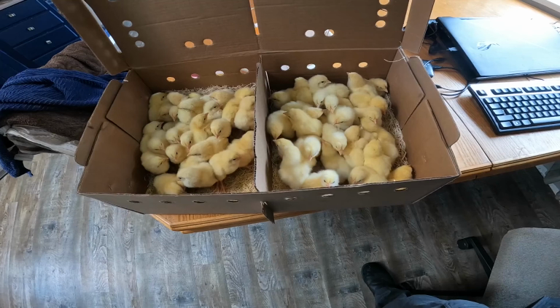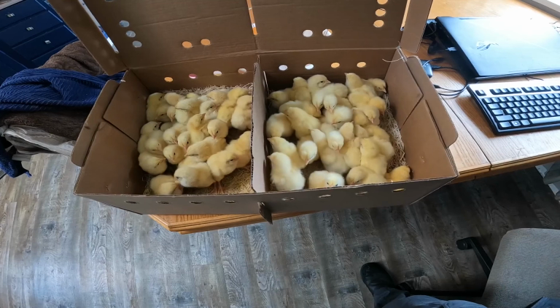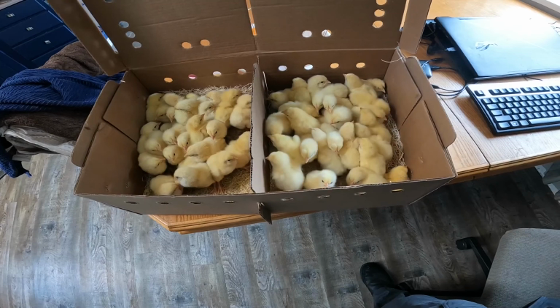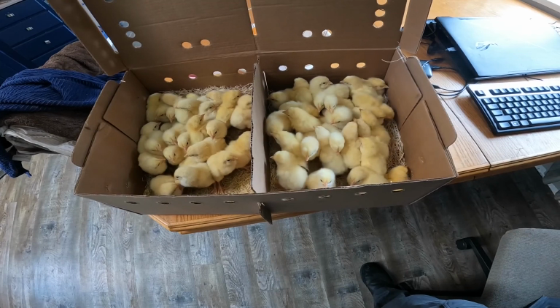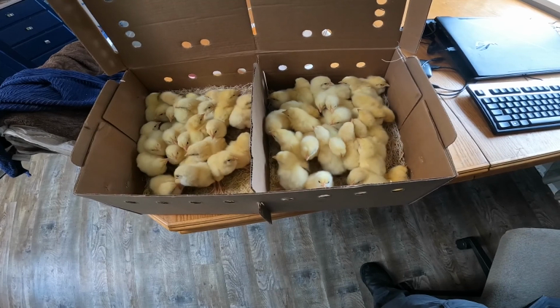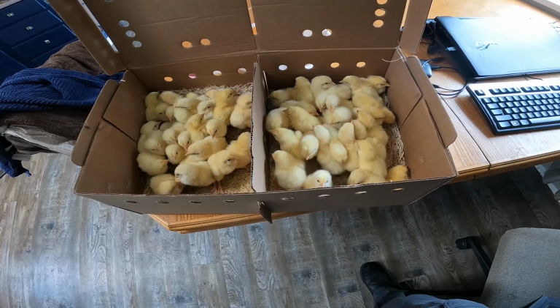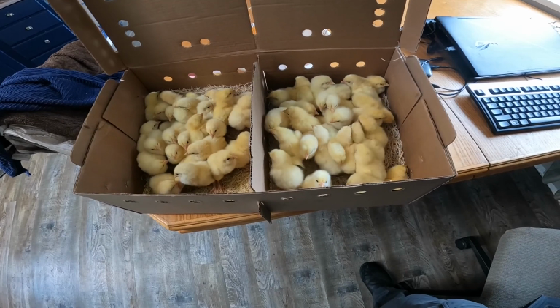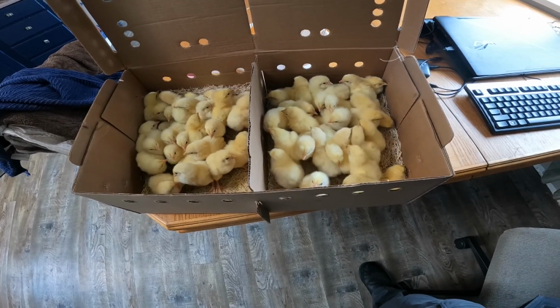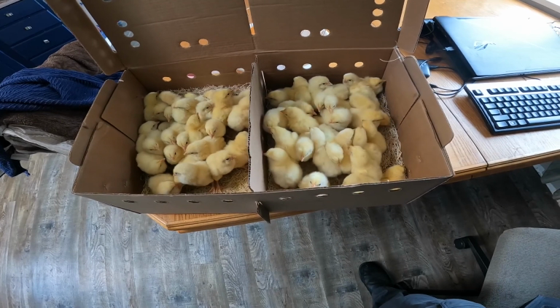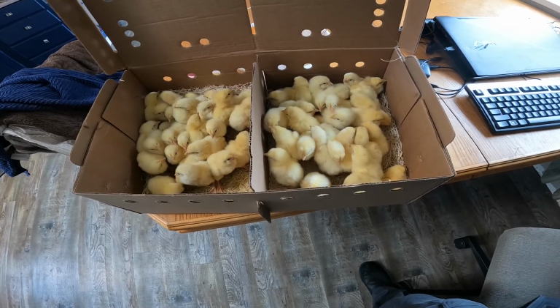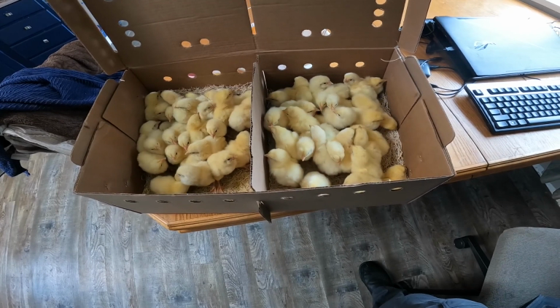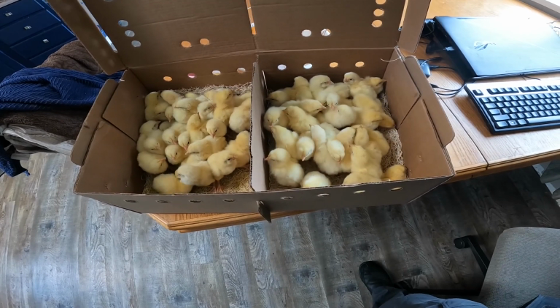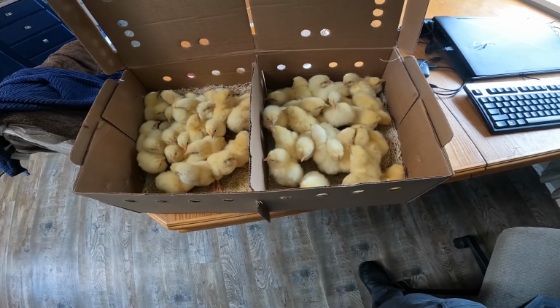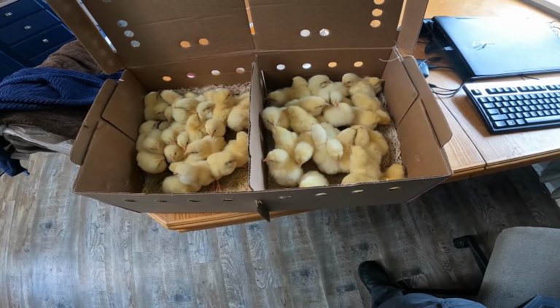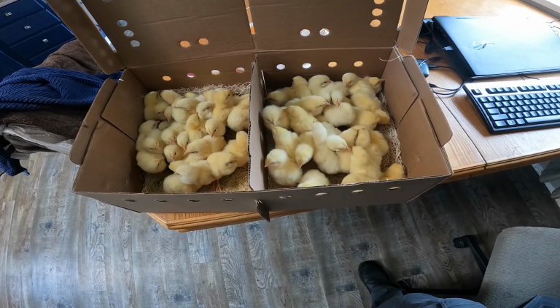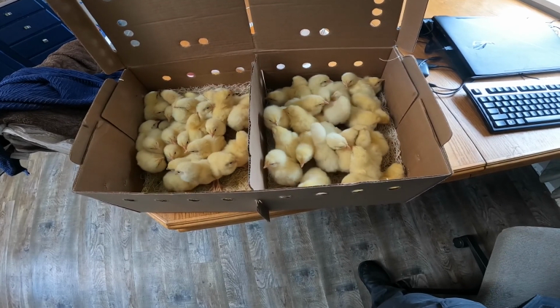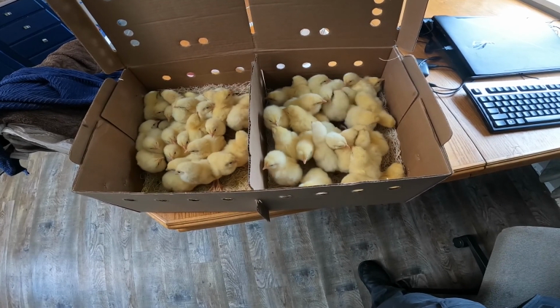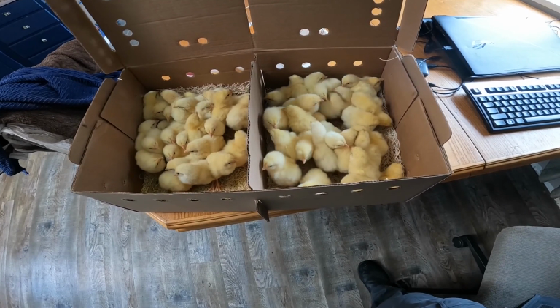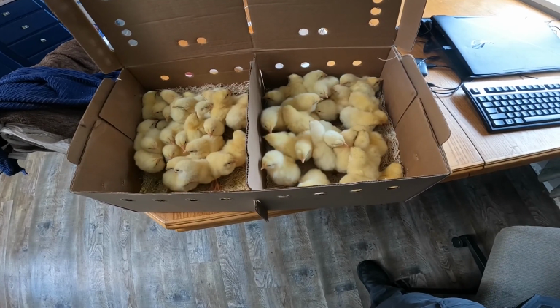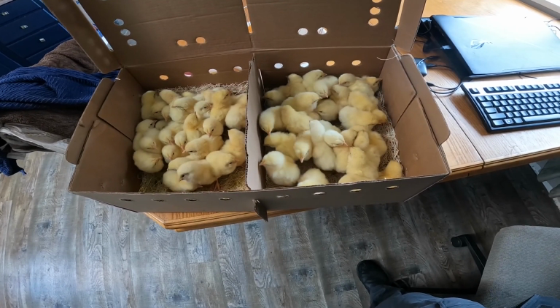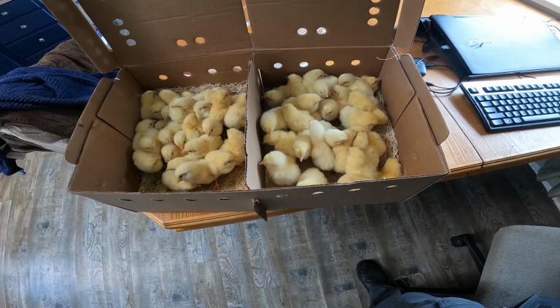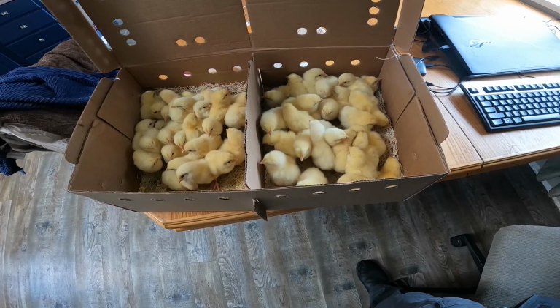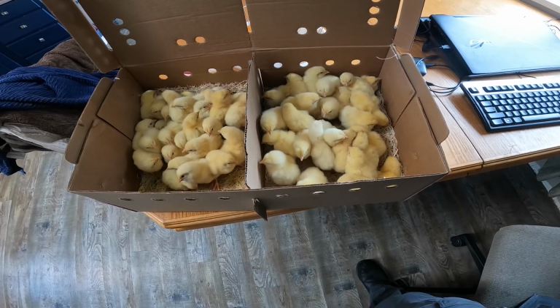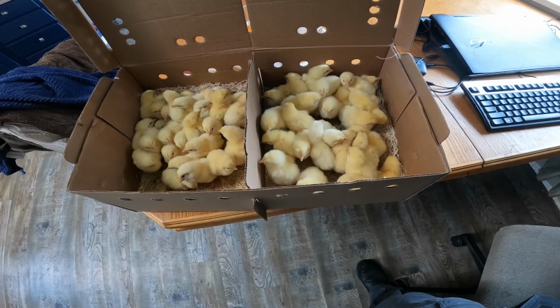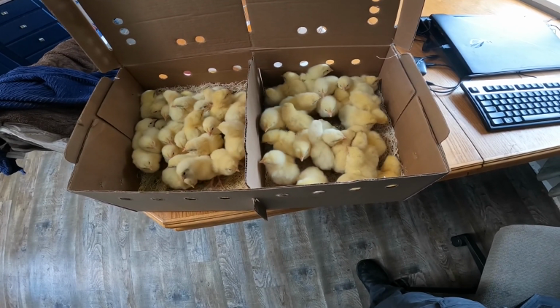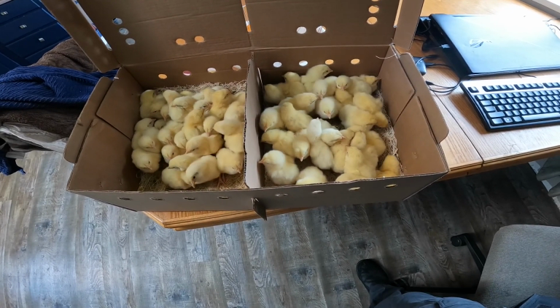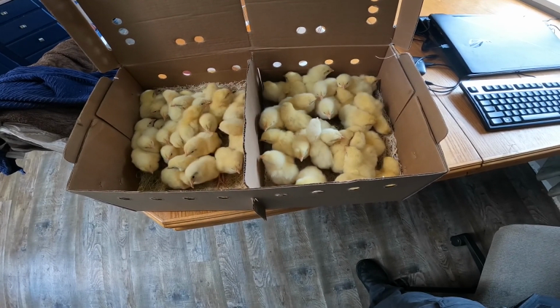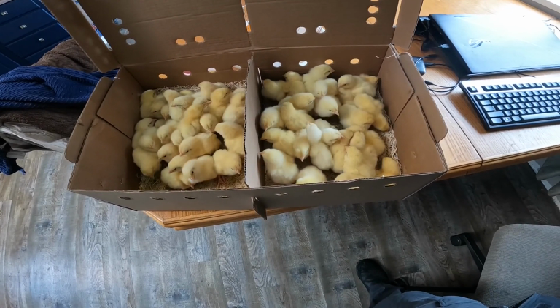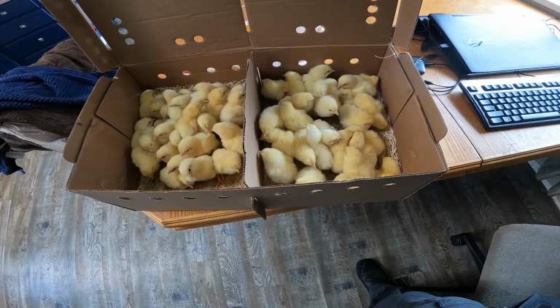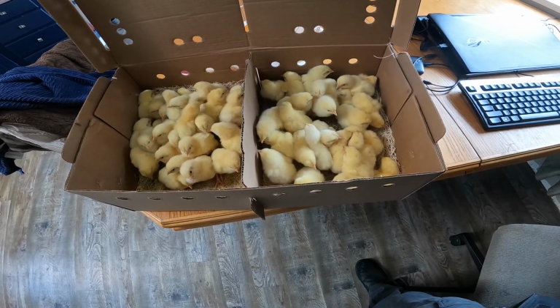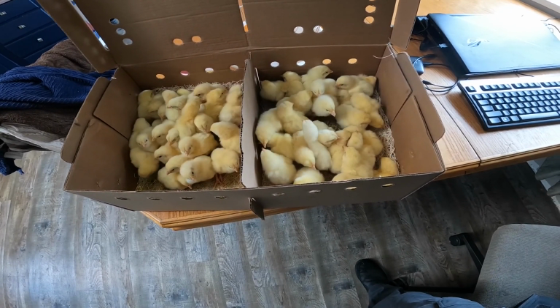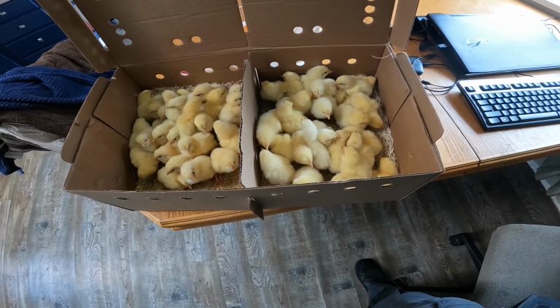This is meat birds, so we grow them for about 12 weeks, 12 to 20 weeks.